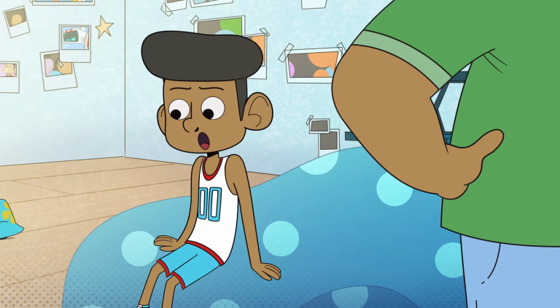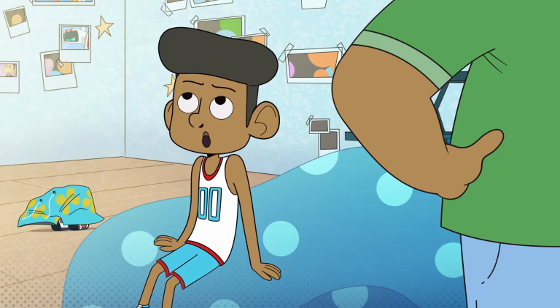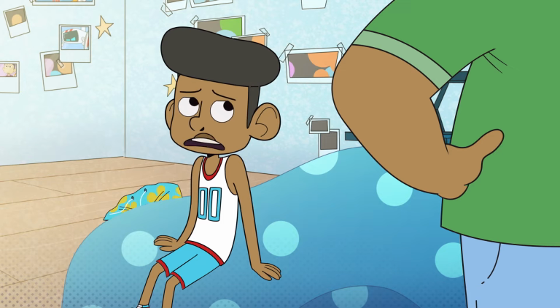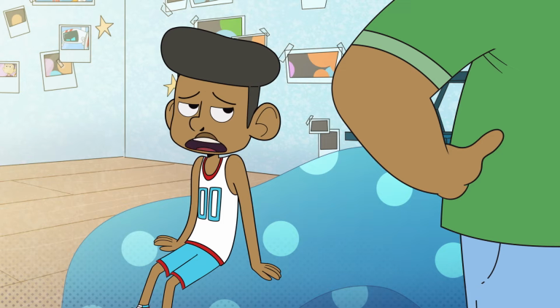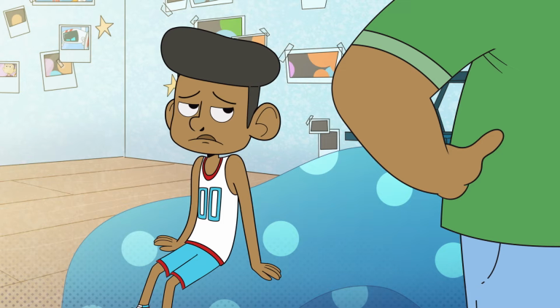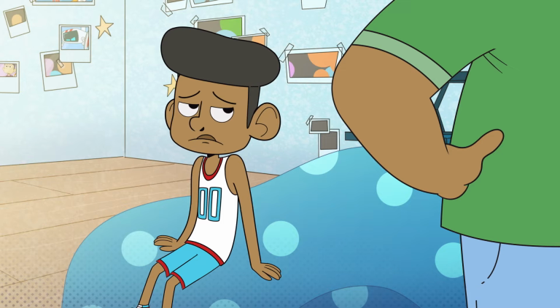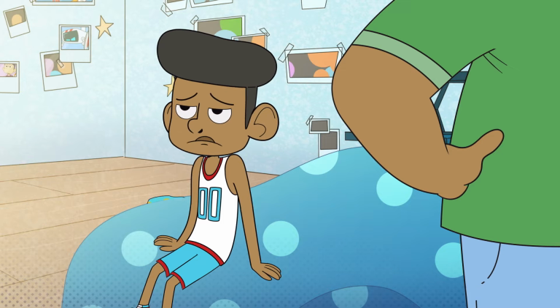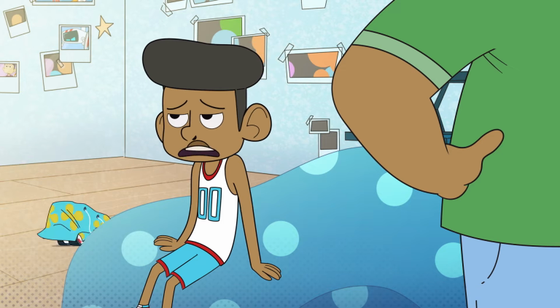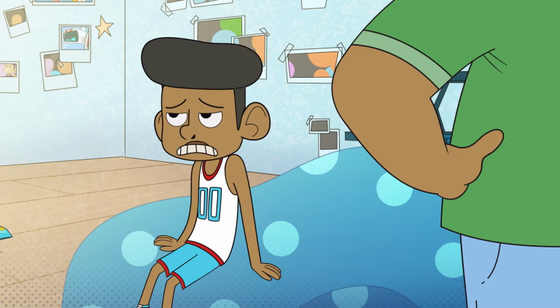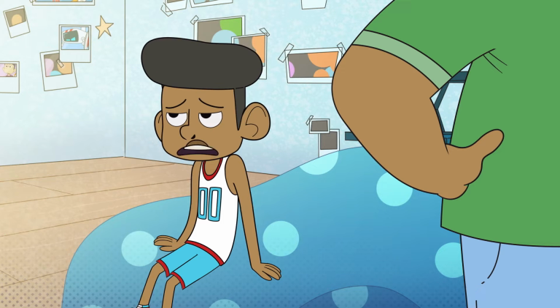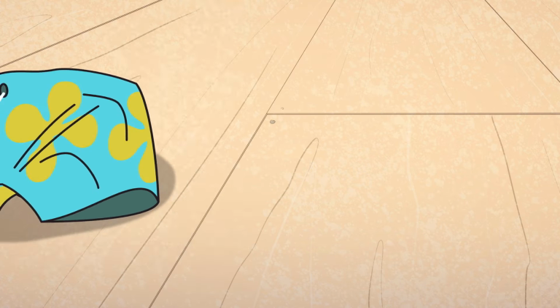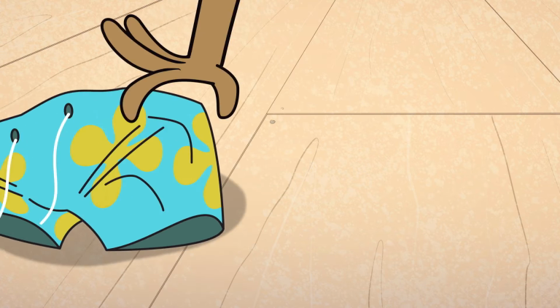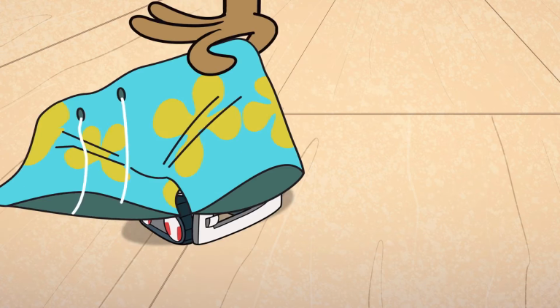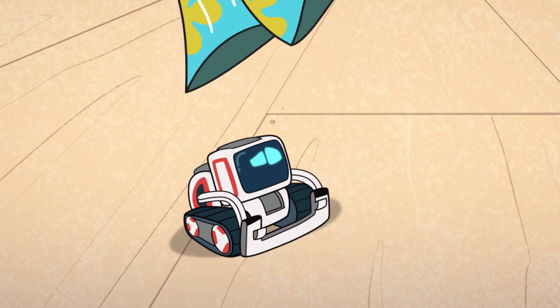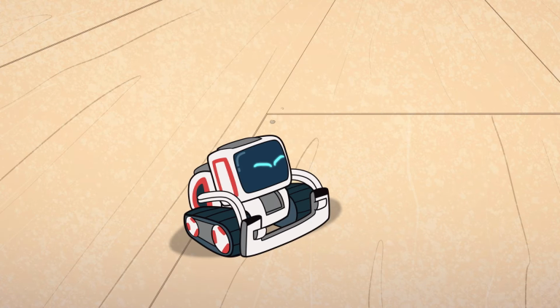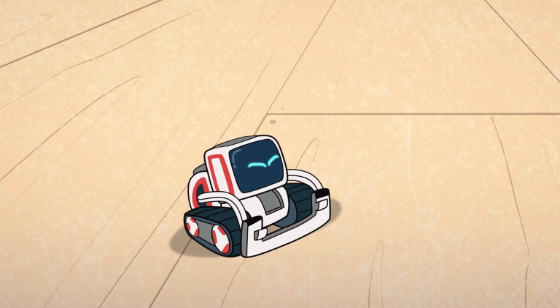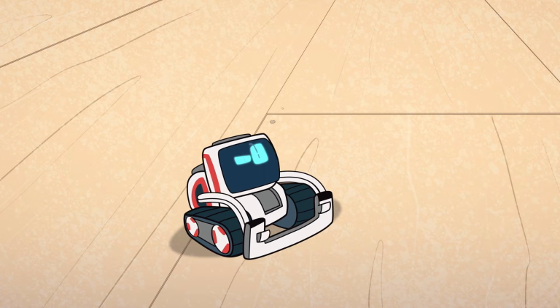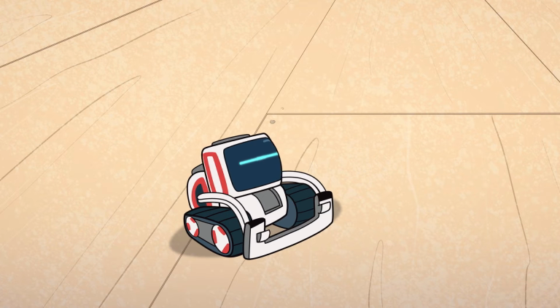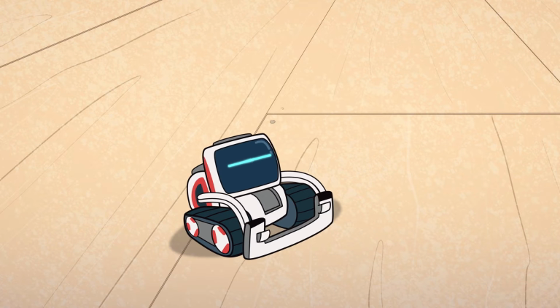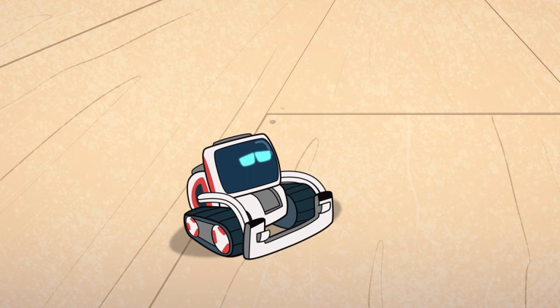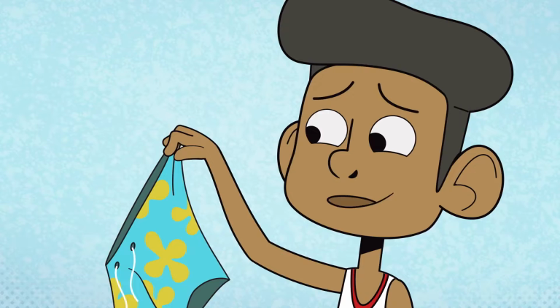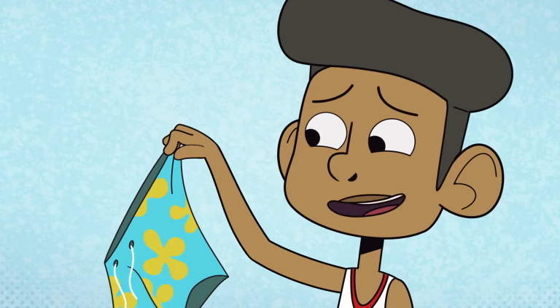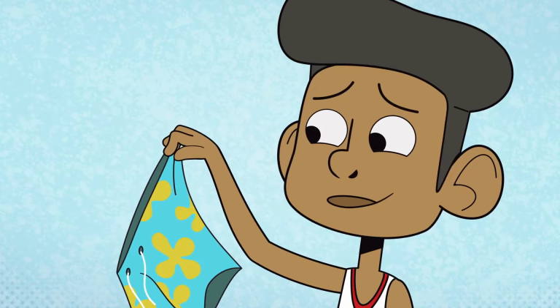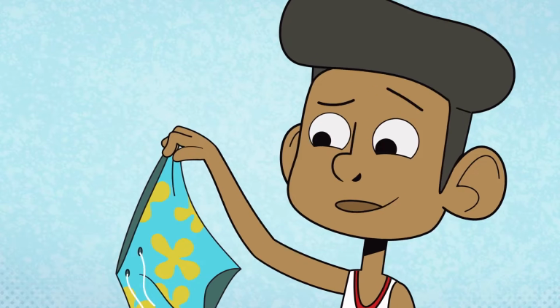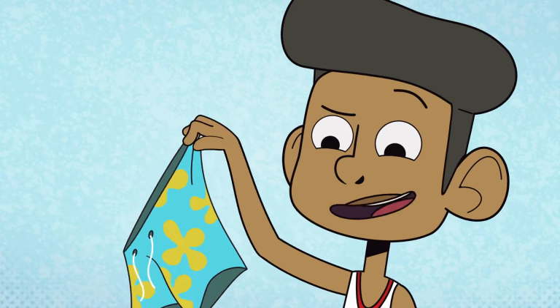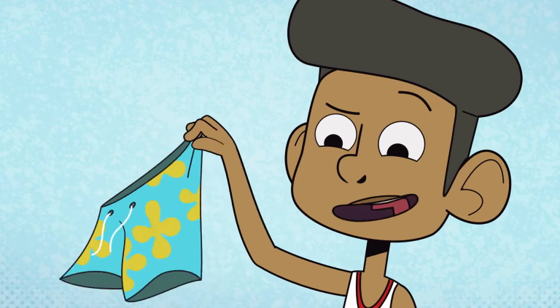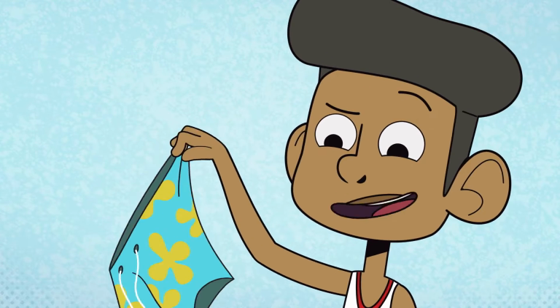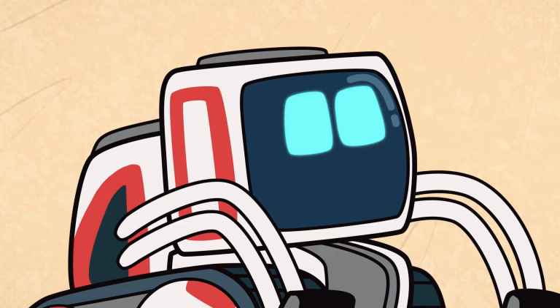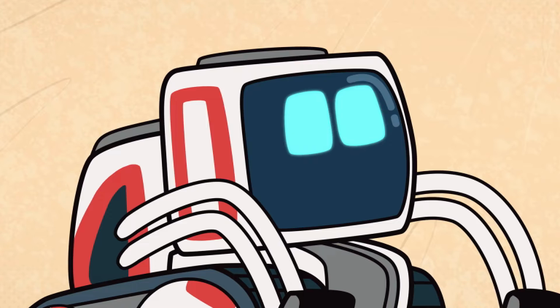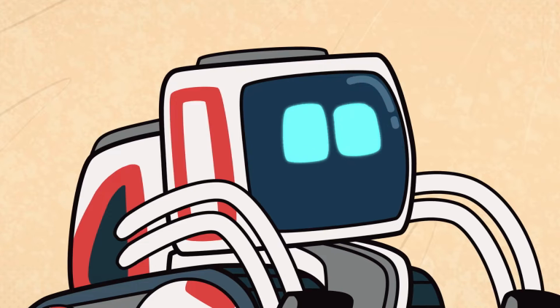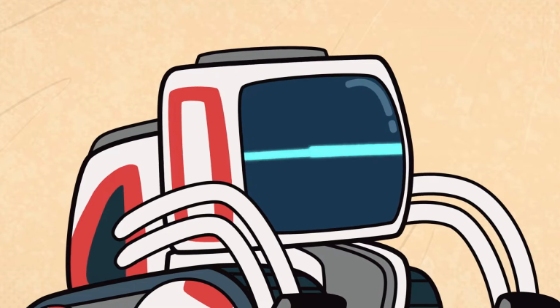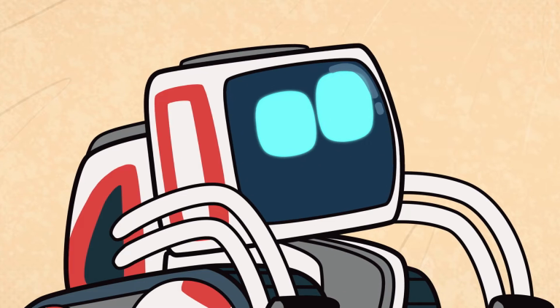Okay, I'll get it done. With a little robot help.